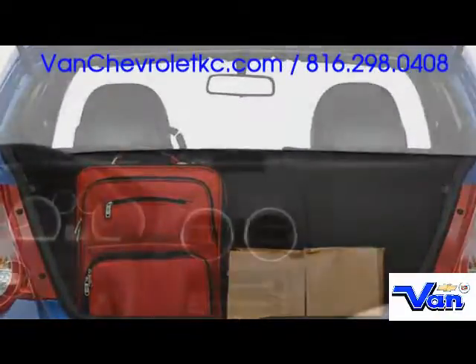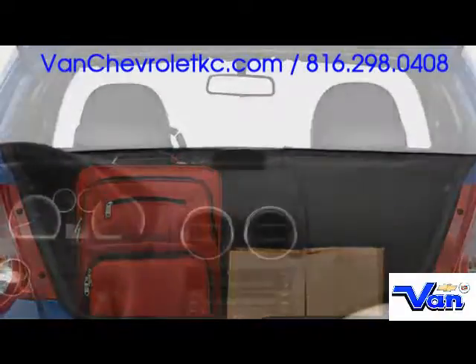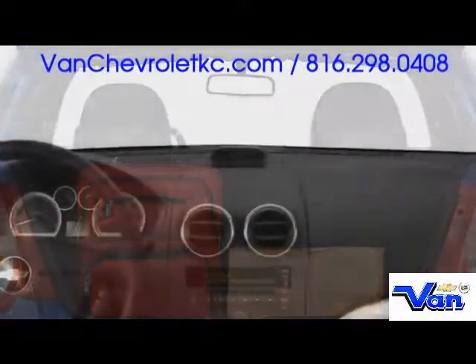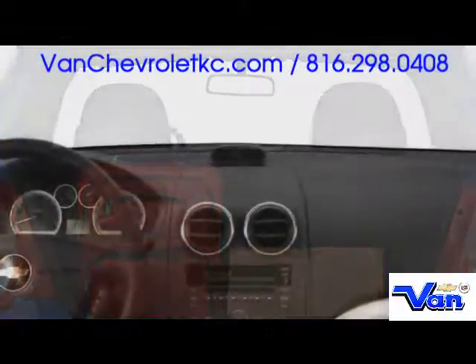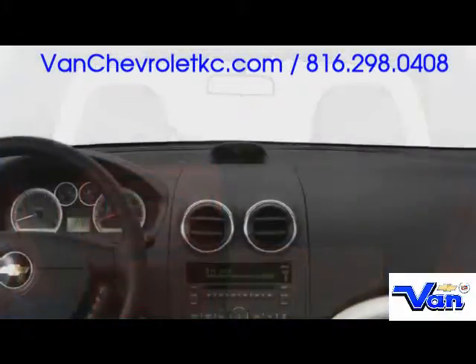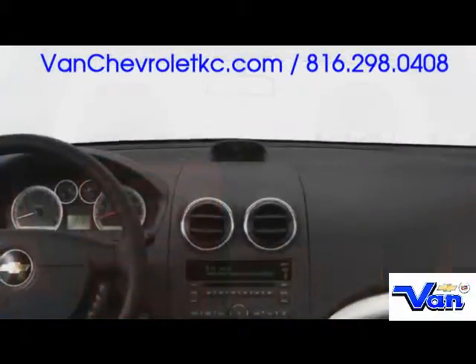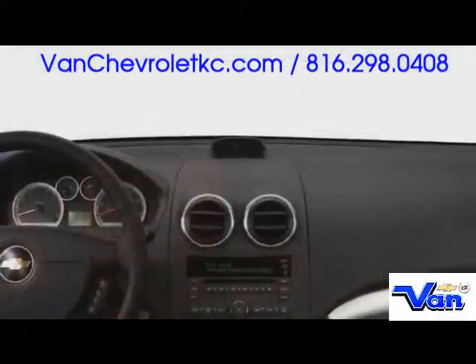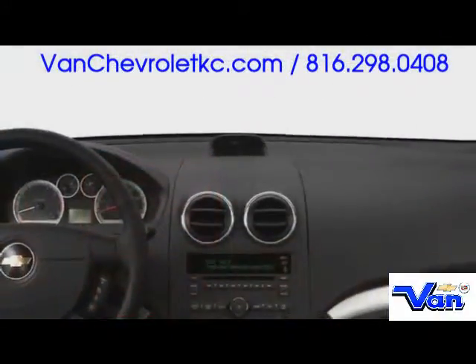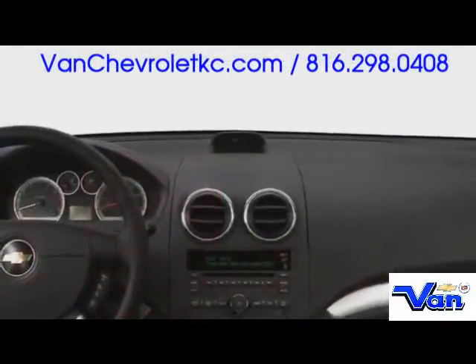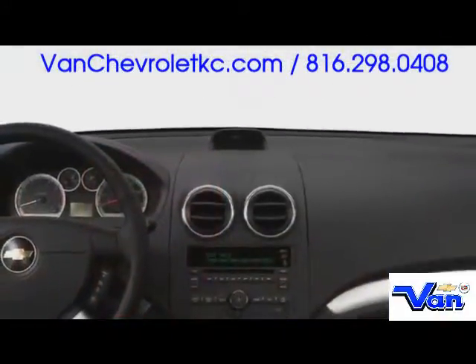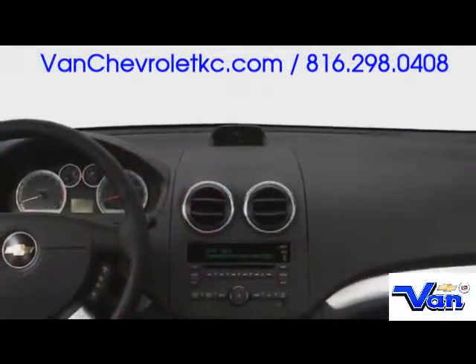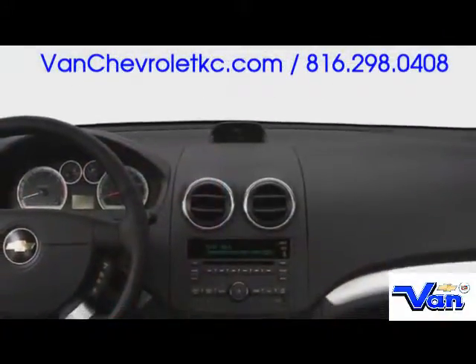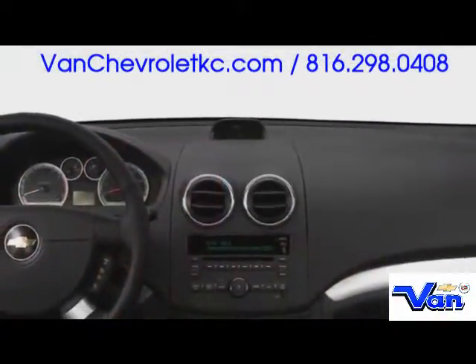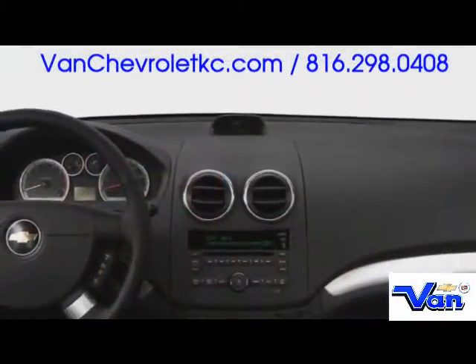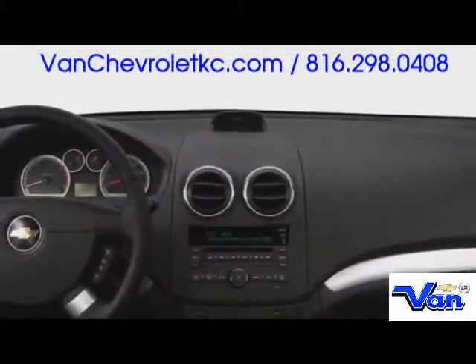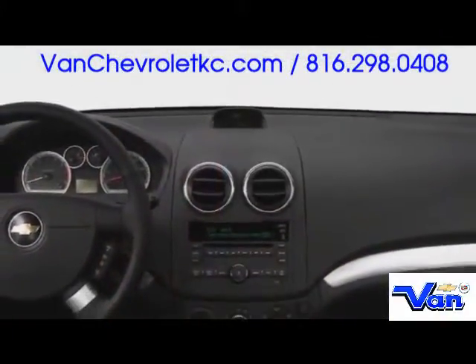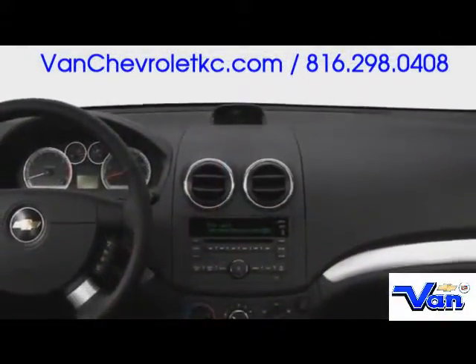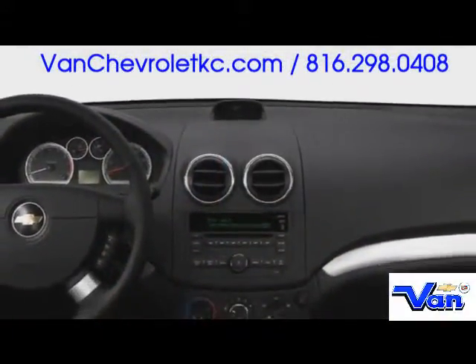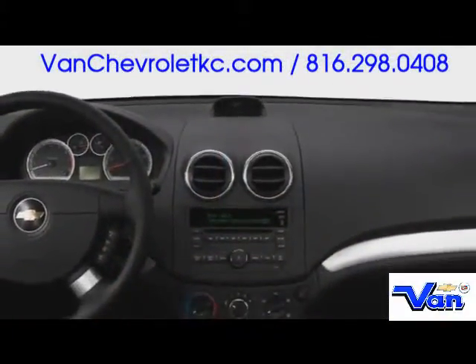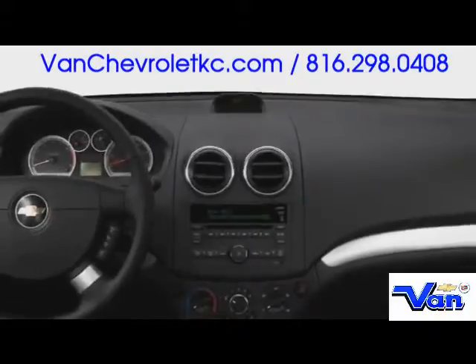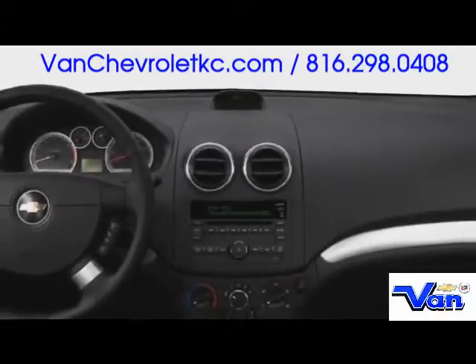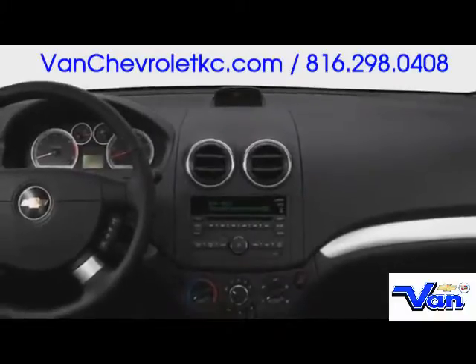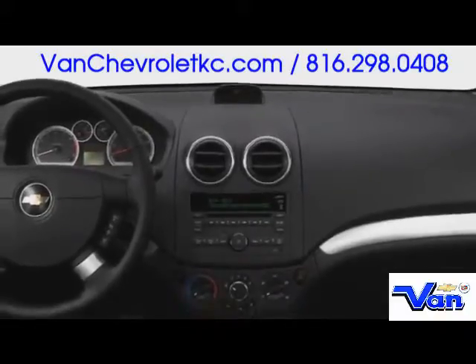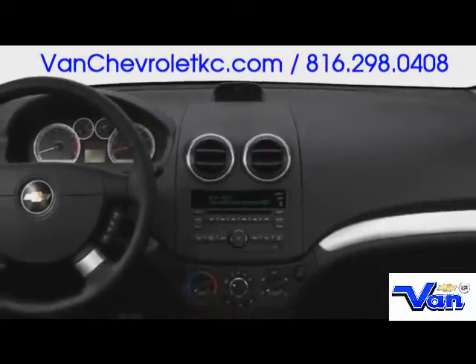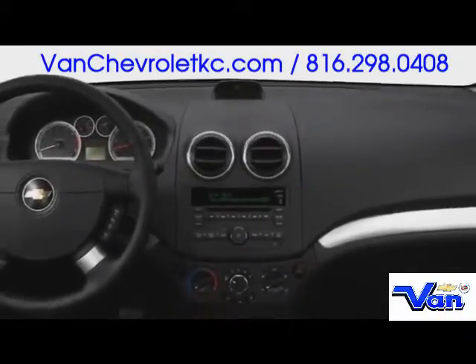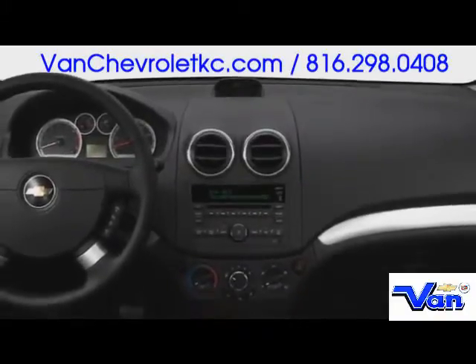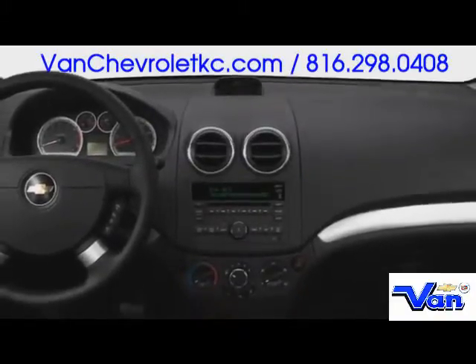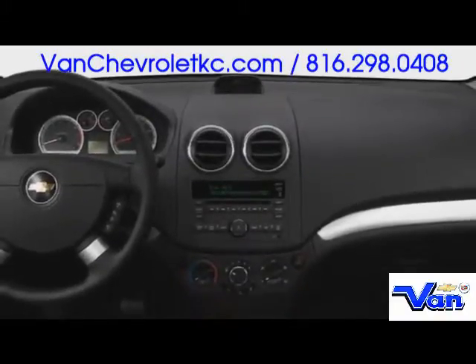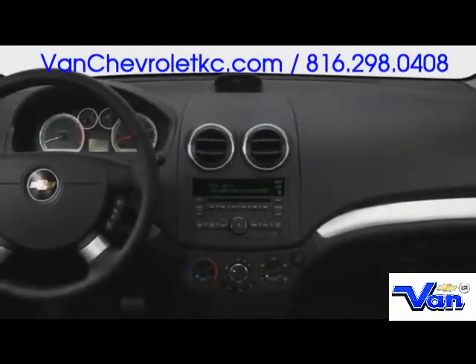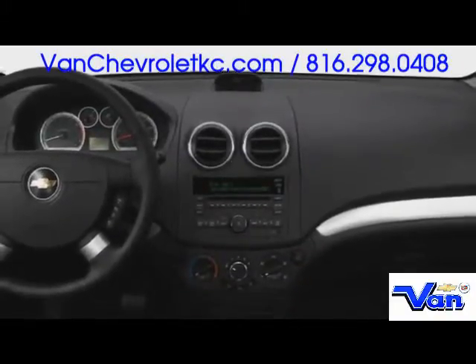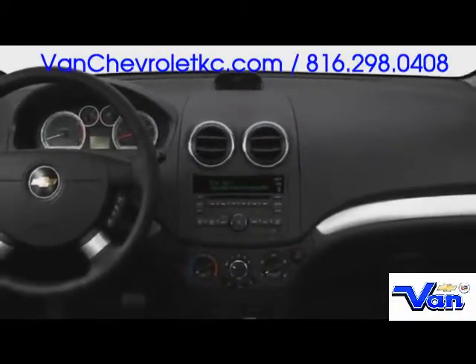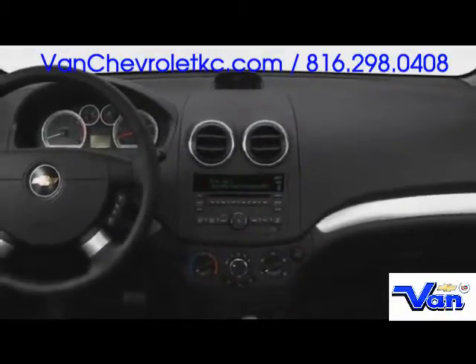Six-speaker premium audio, a power sunroof, and air conditioning are all available.